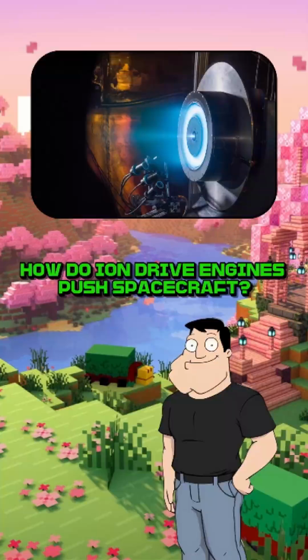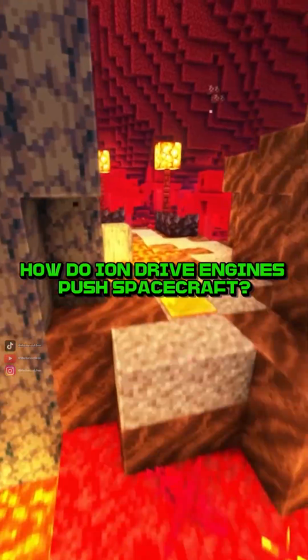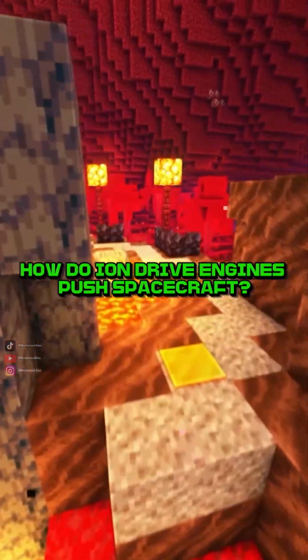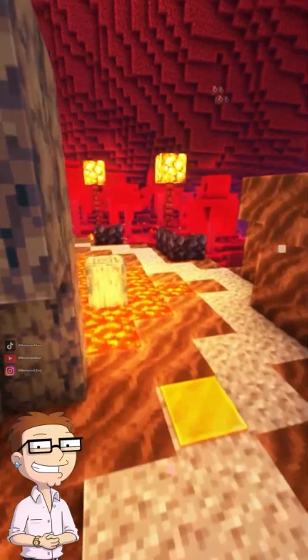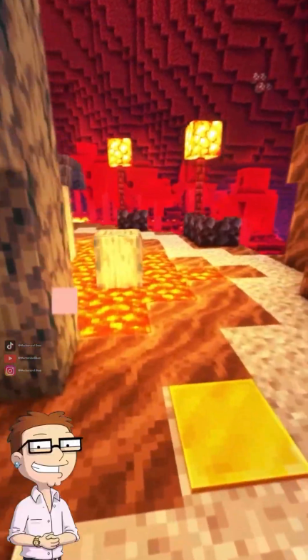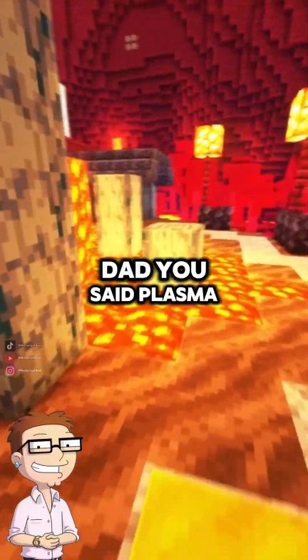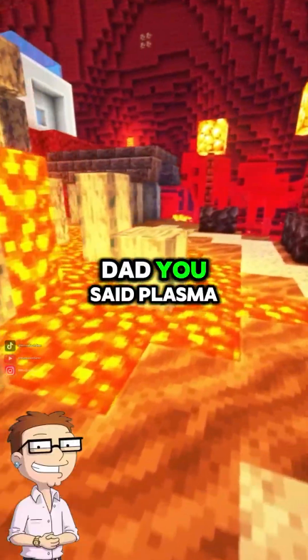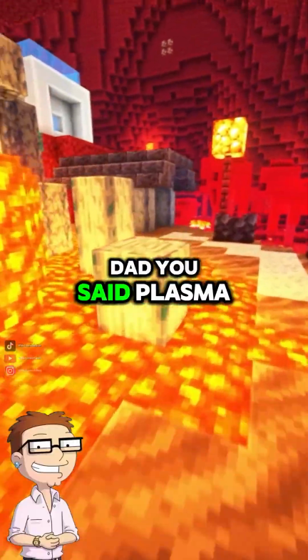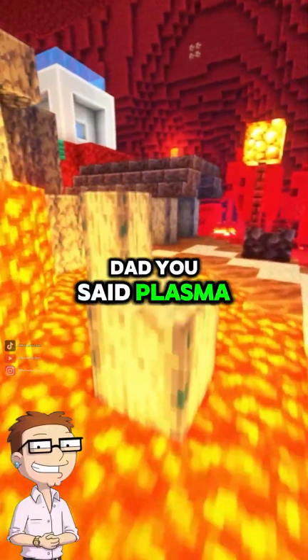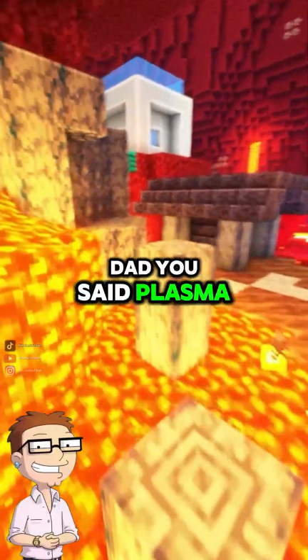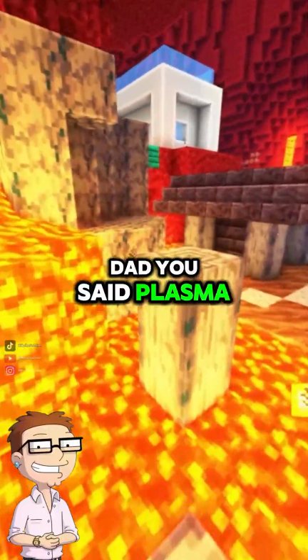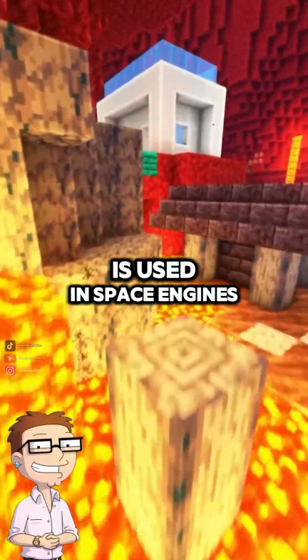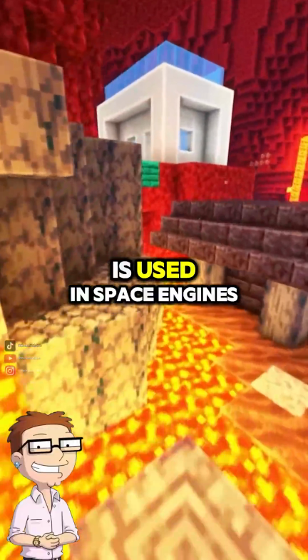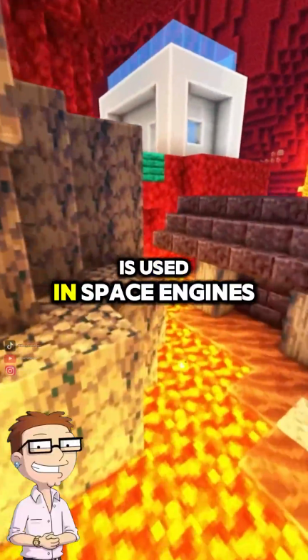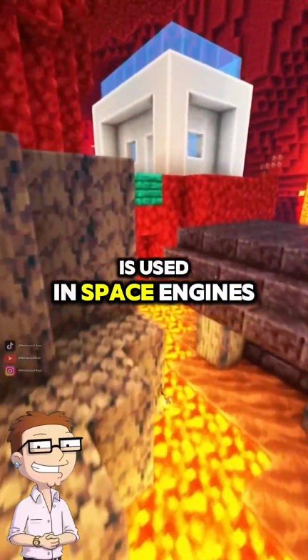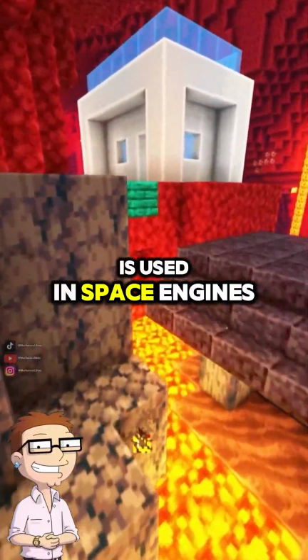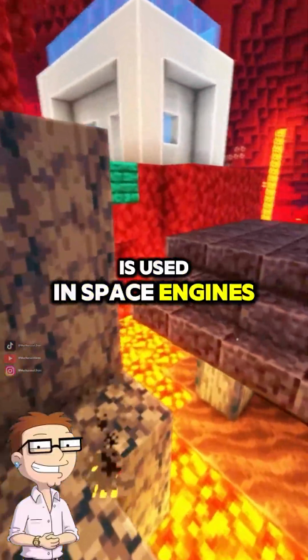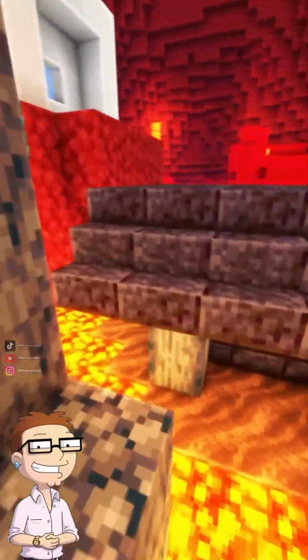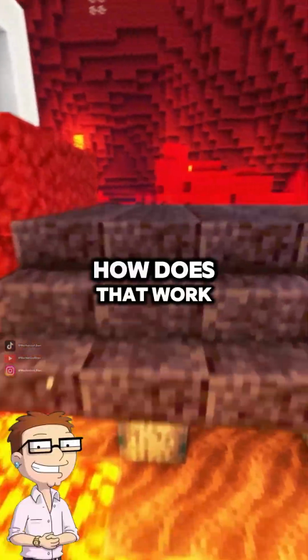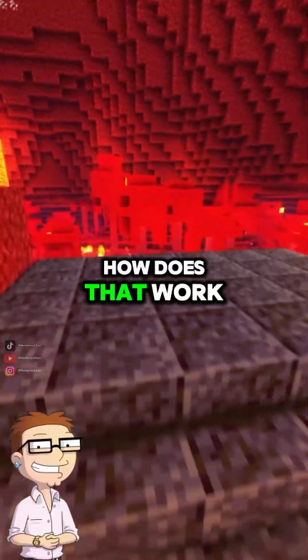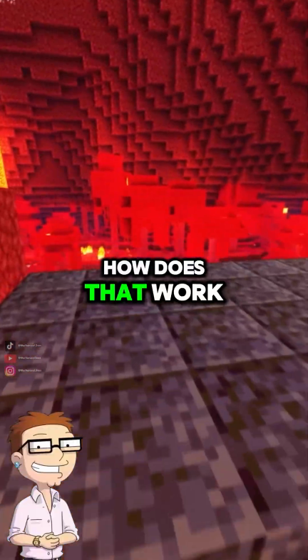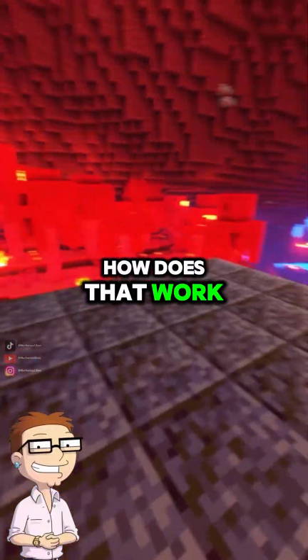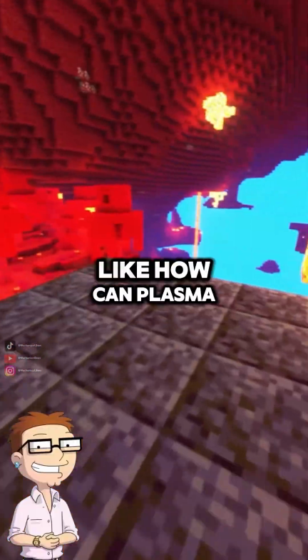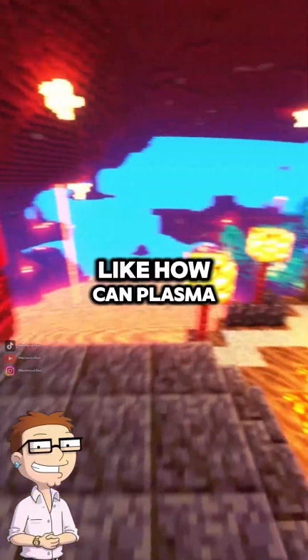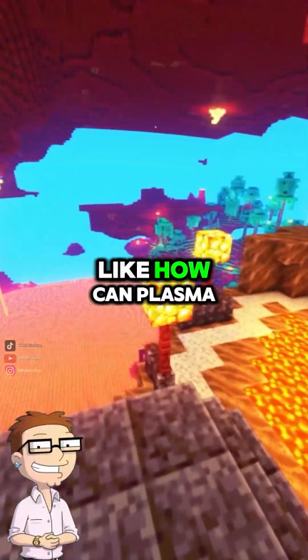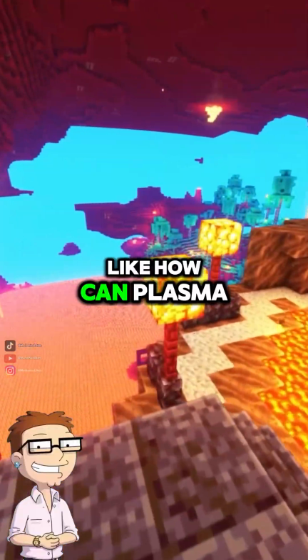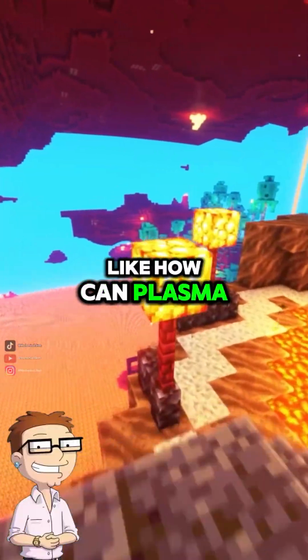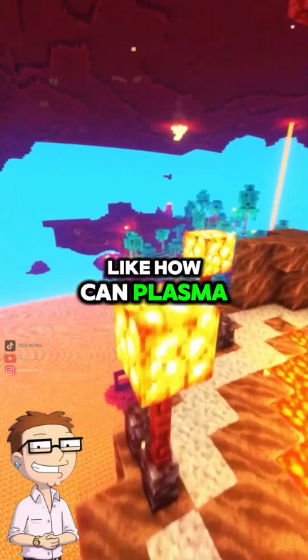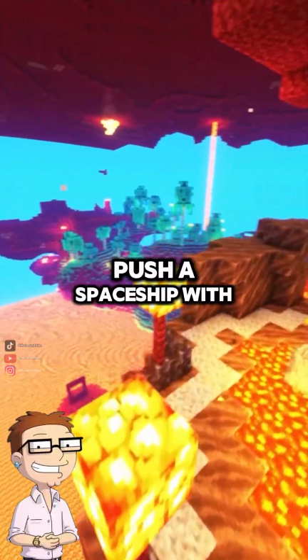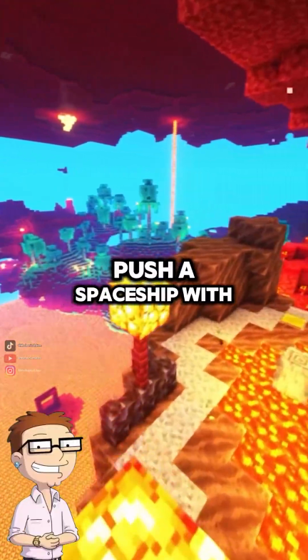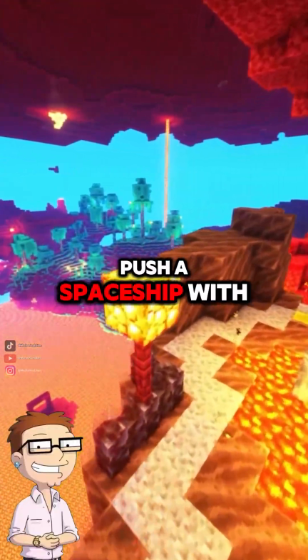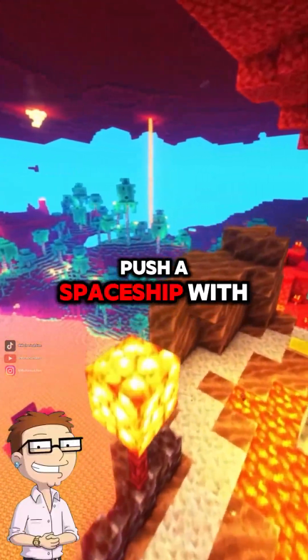Dad, you said plasma is used in space engines. How does that work? How can plasma push a spaceship?